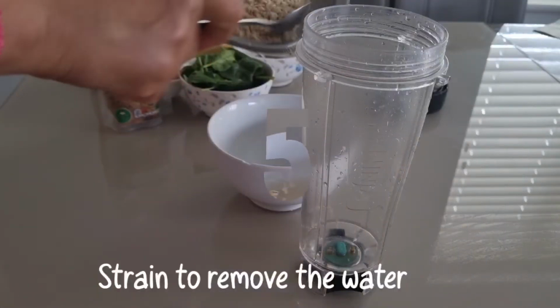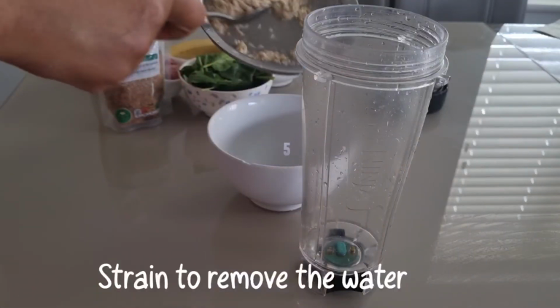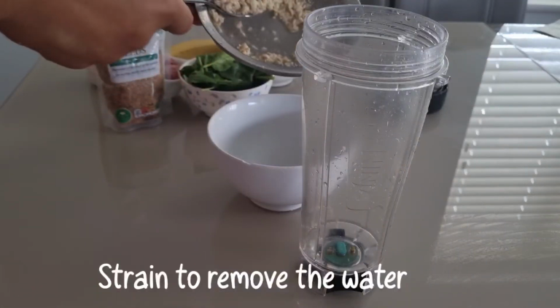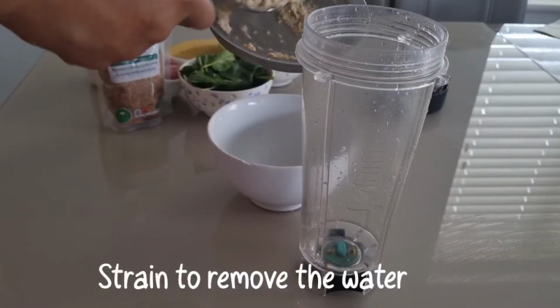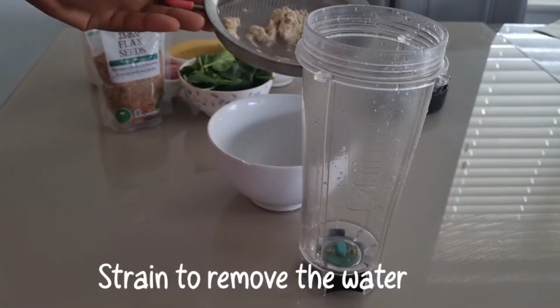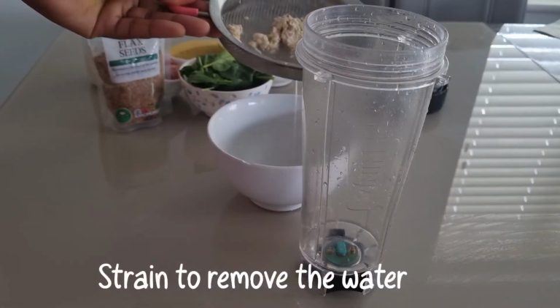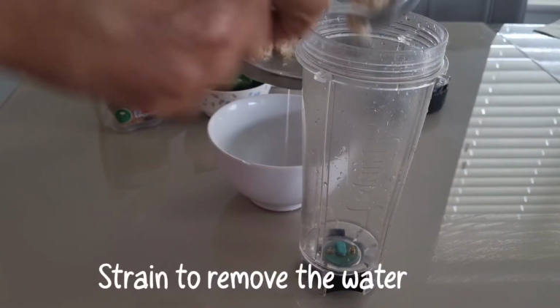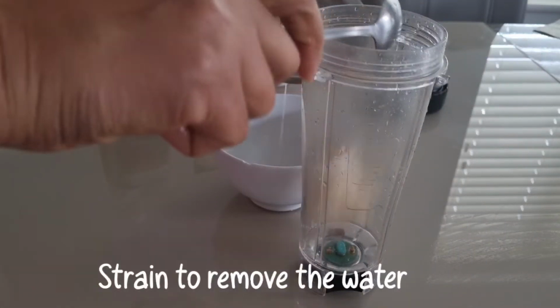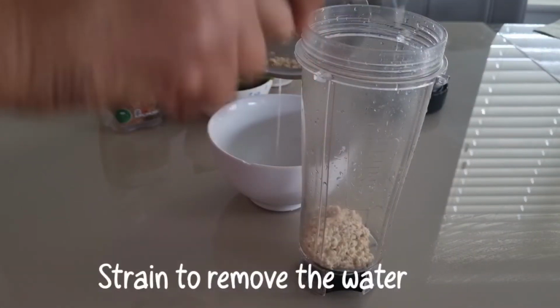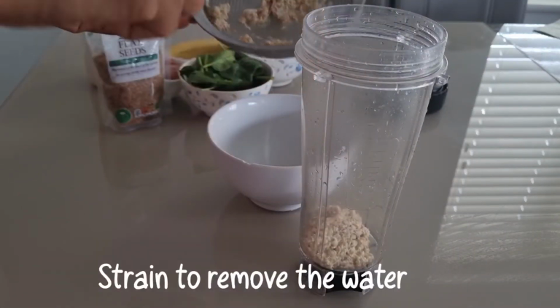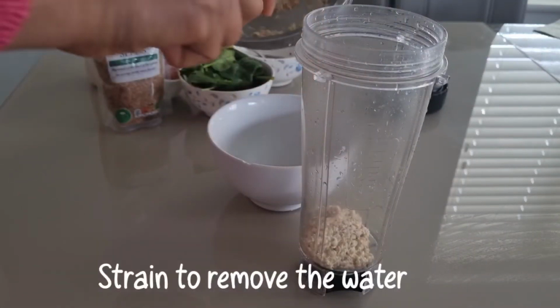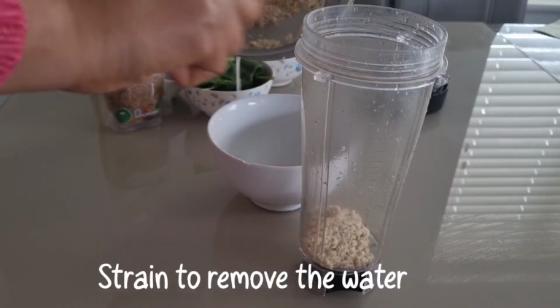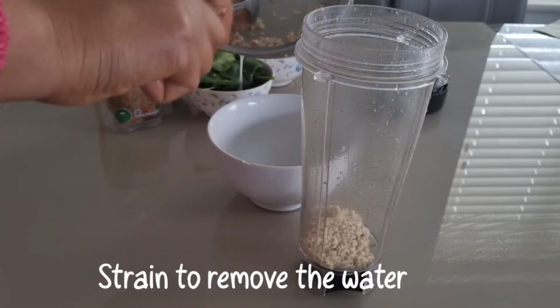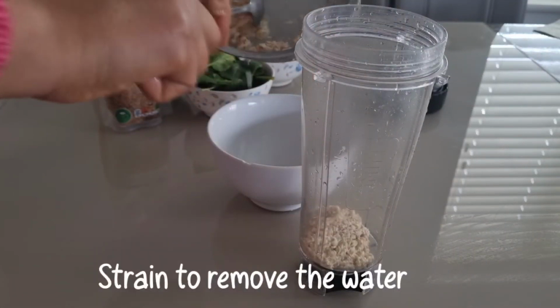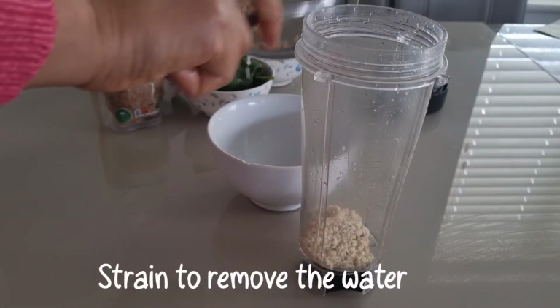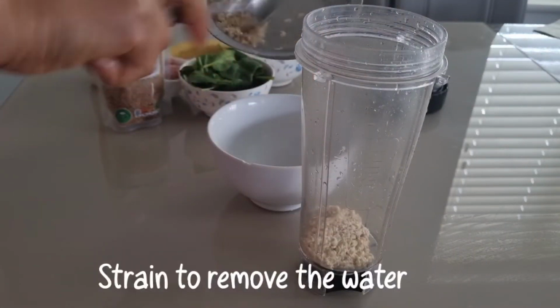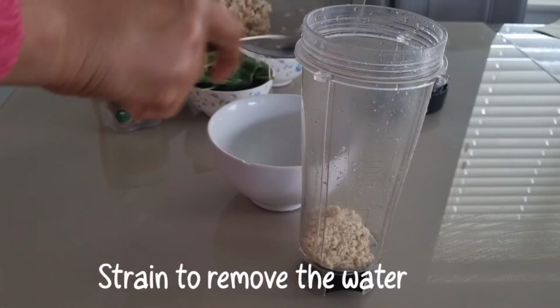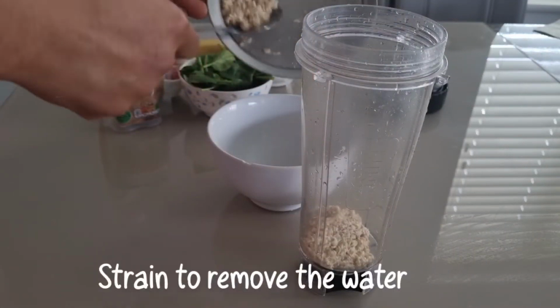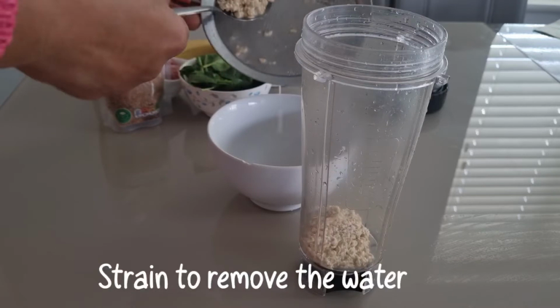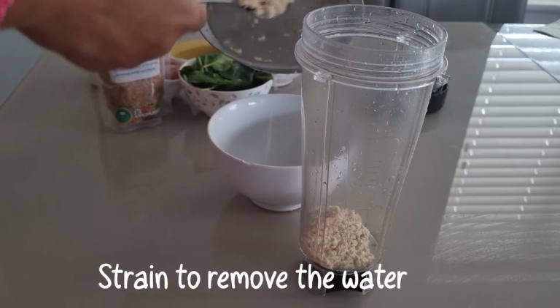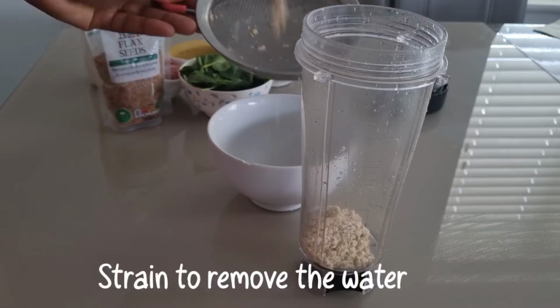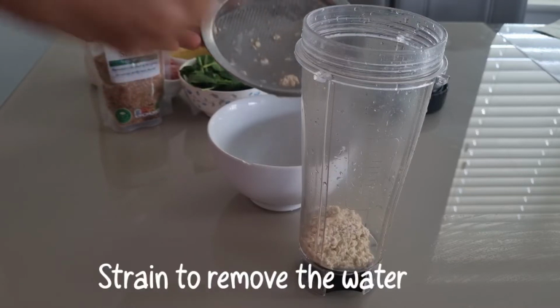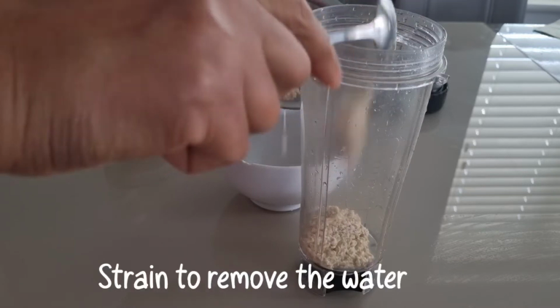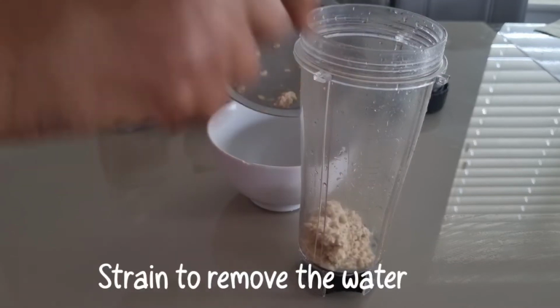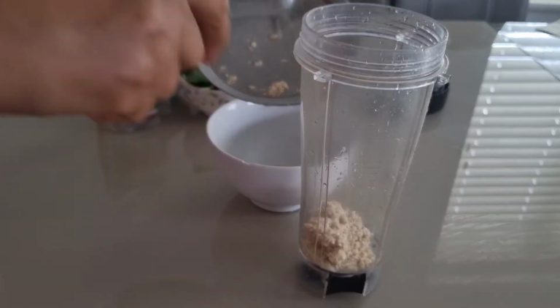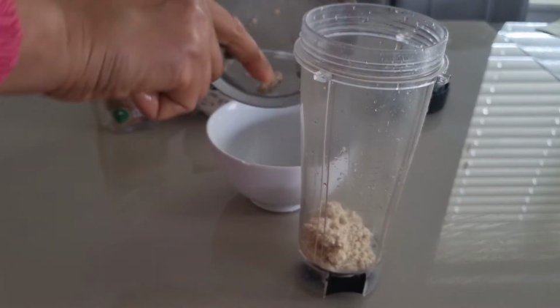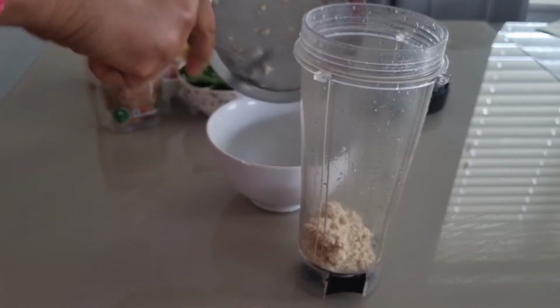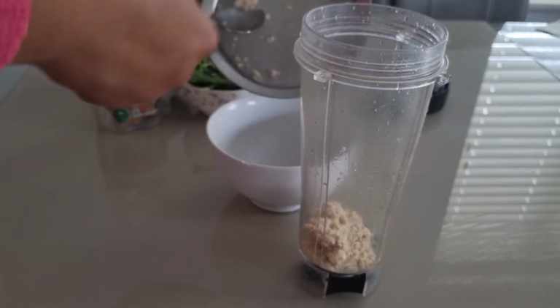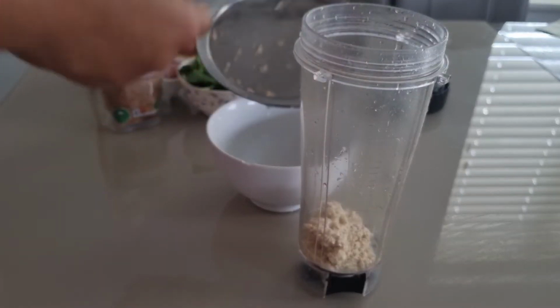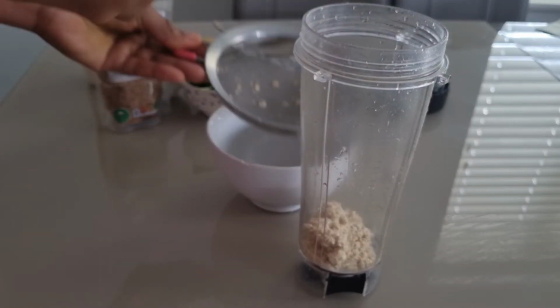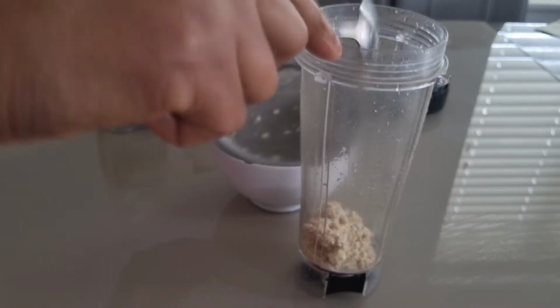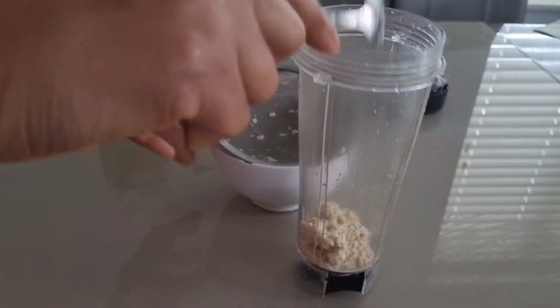After about 5 minutes of soaking, I will drain to remove the water. Then I'm going to add the soaked oat into the blender.